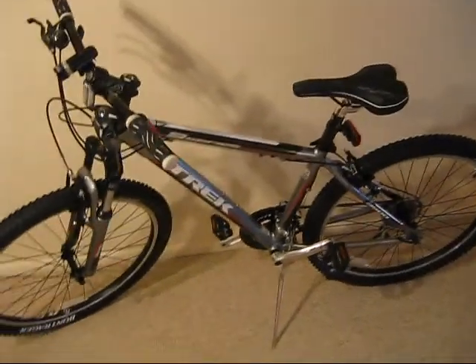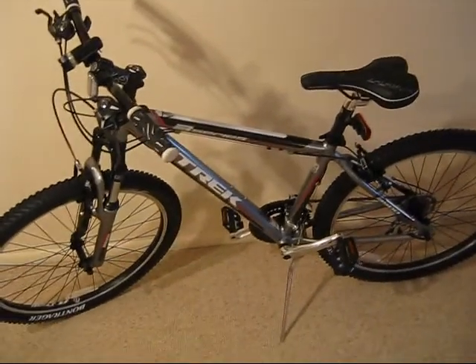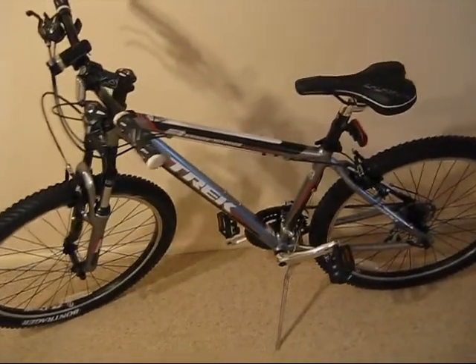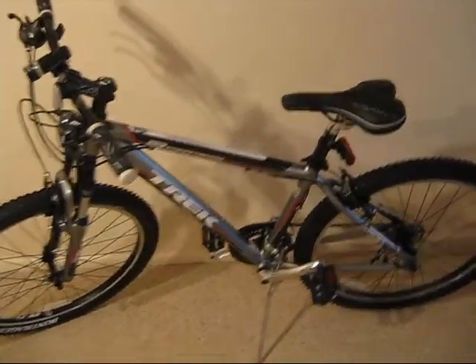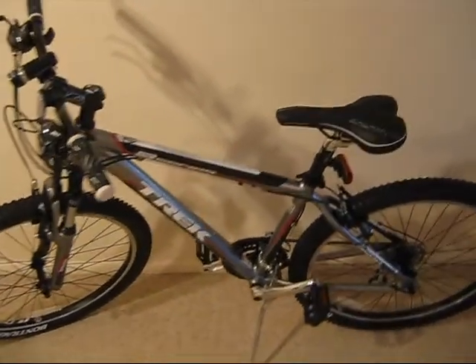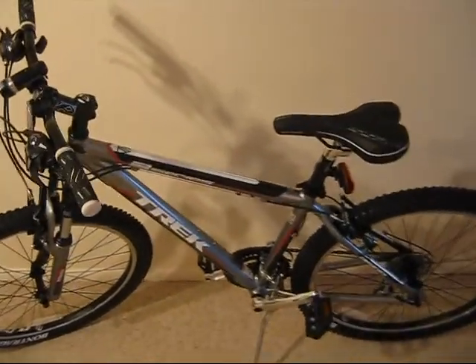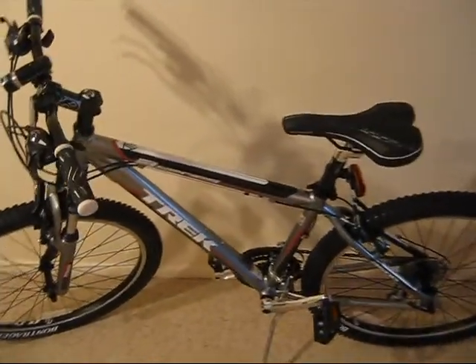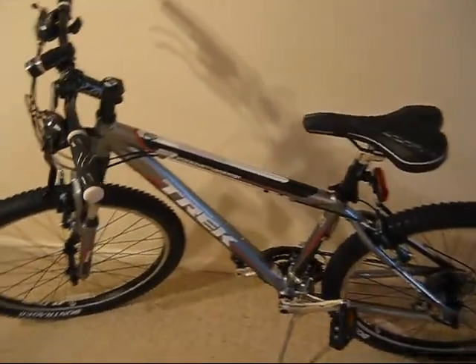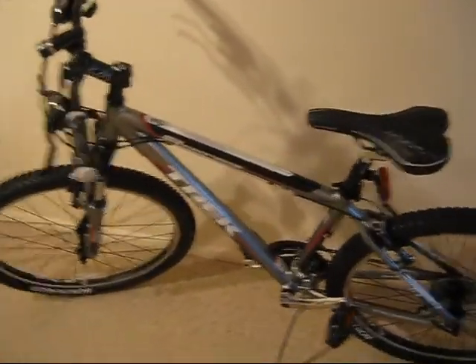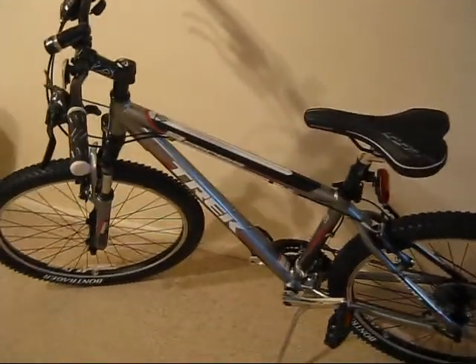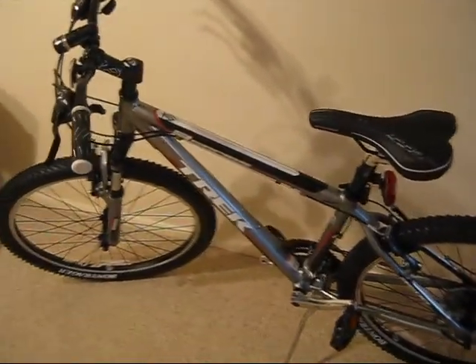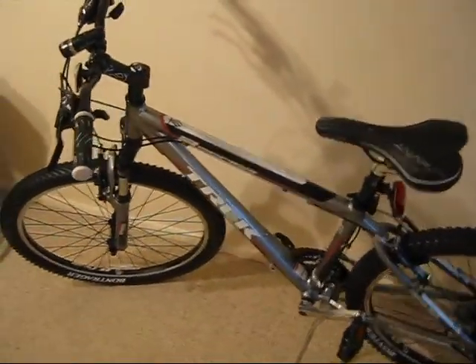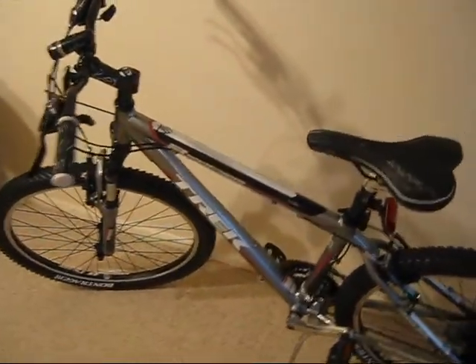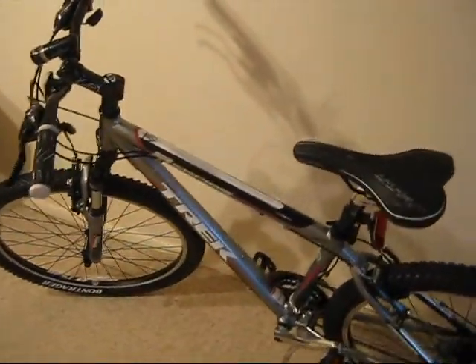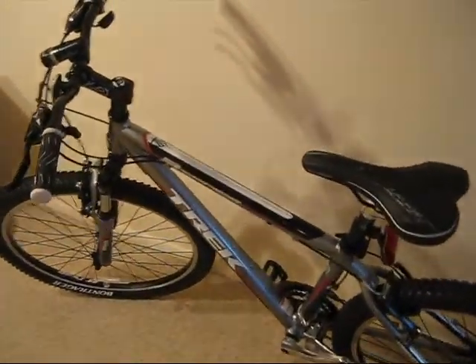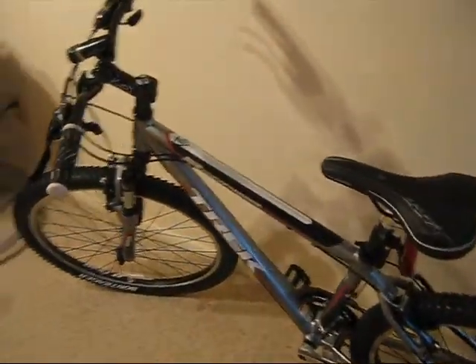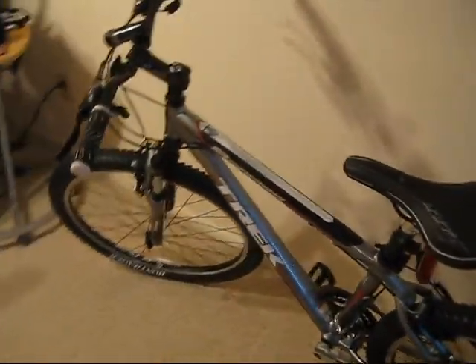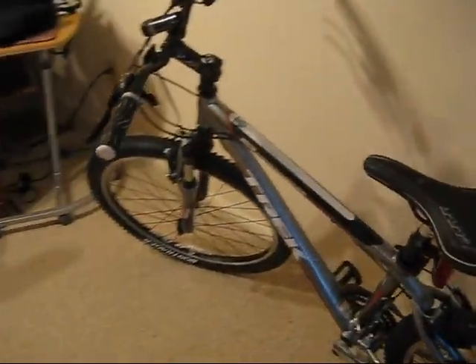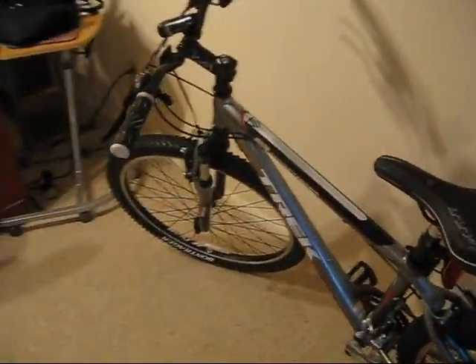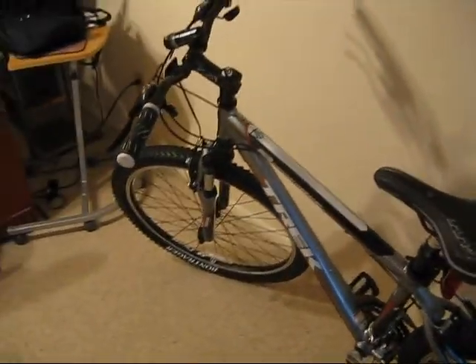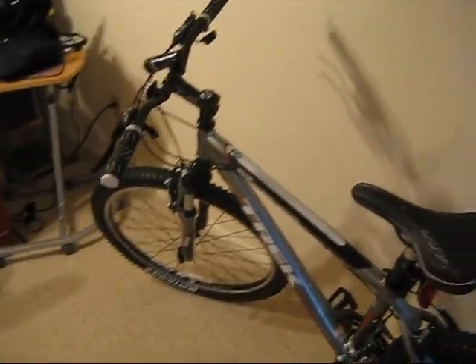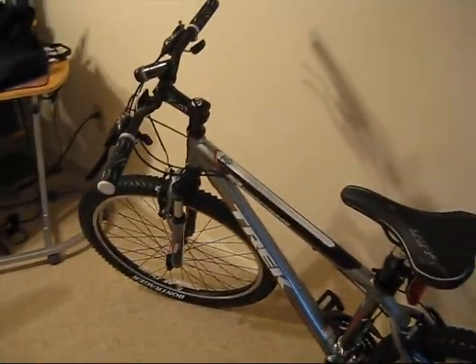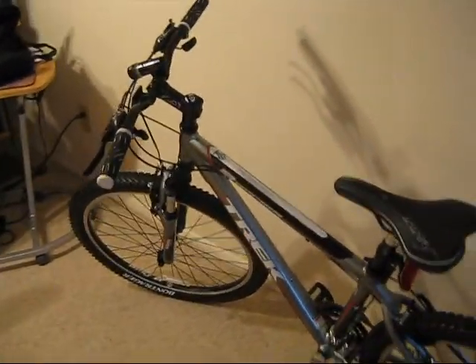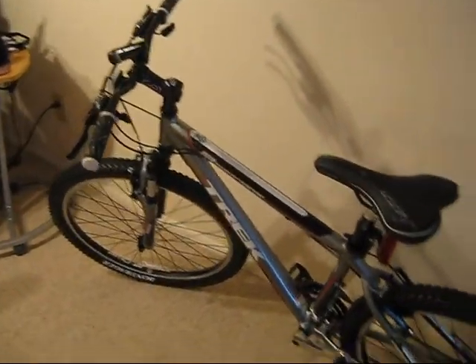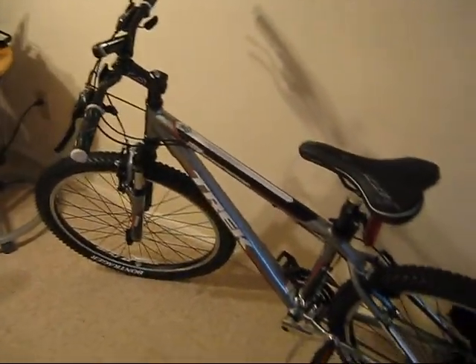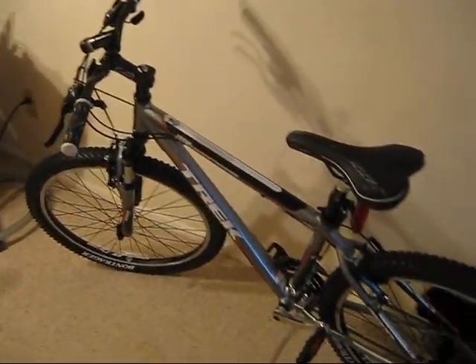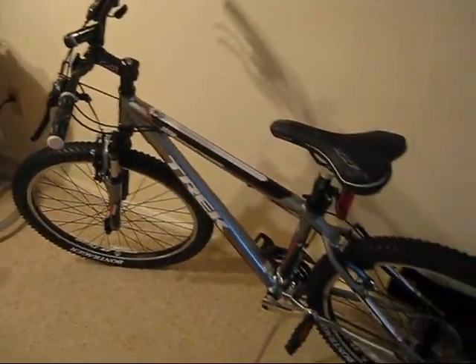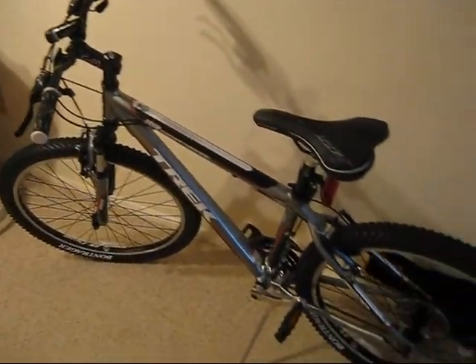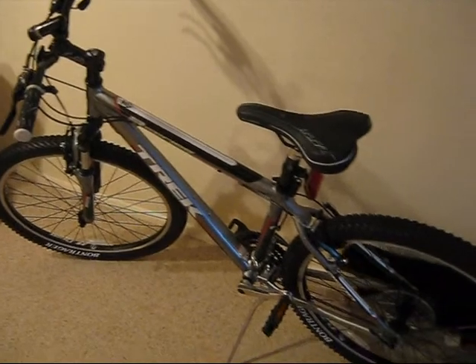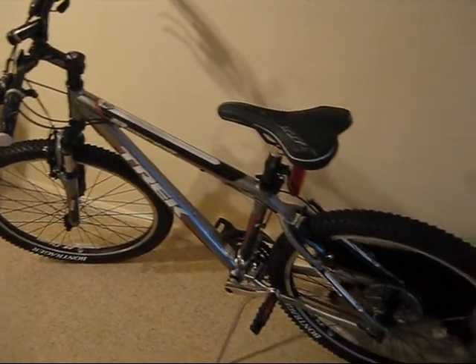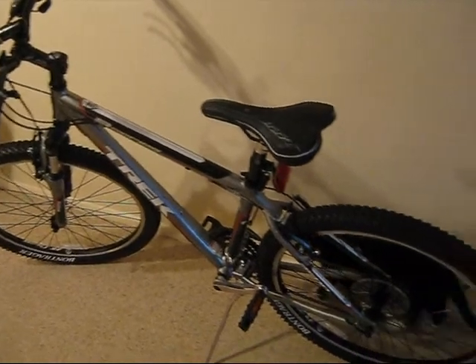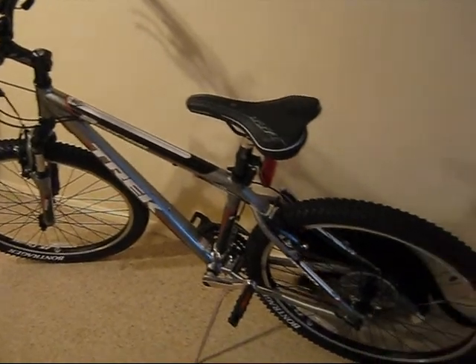I've test ridden it once and when I got back home I just went down the street with it. It's a pretty awesome bike.